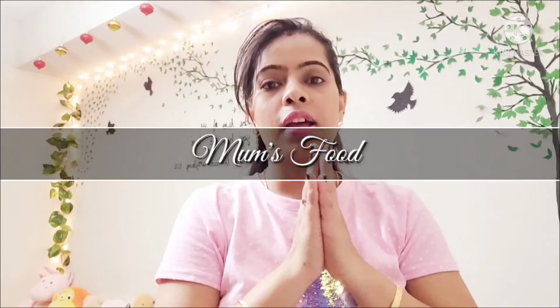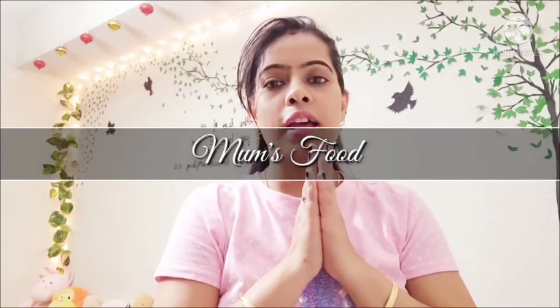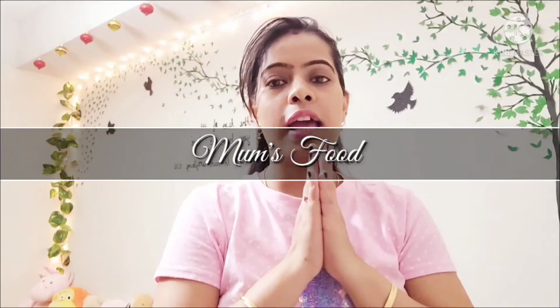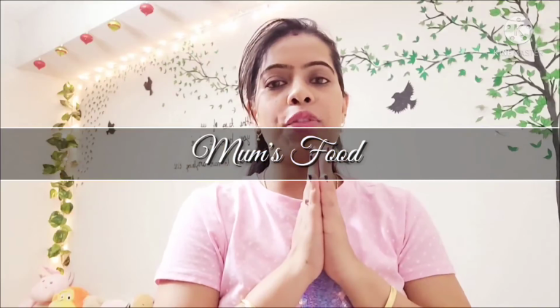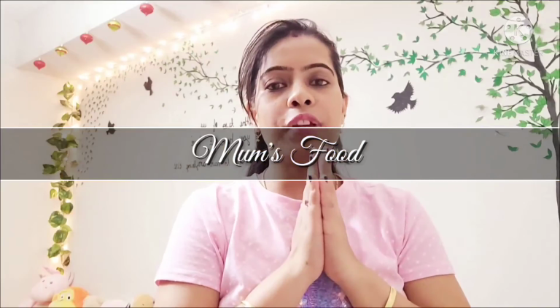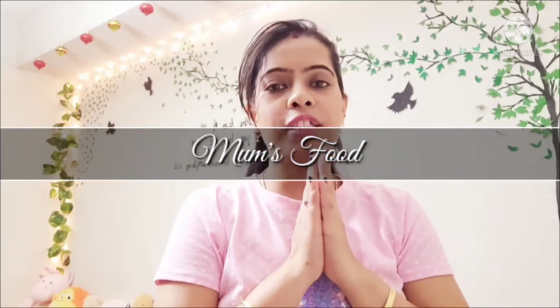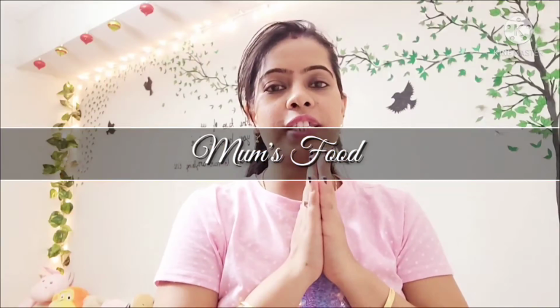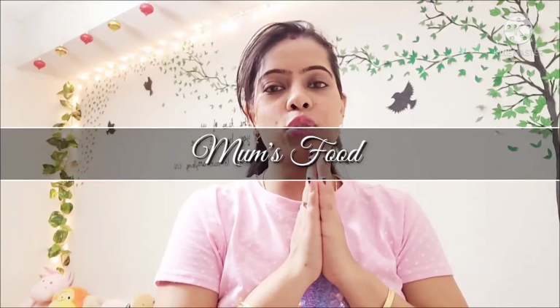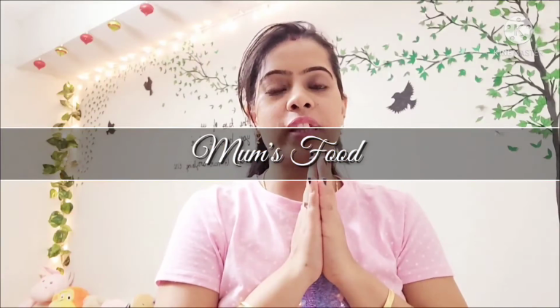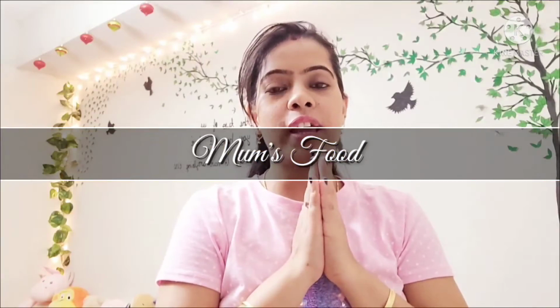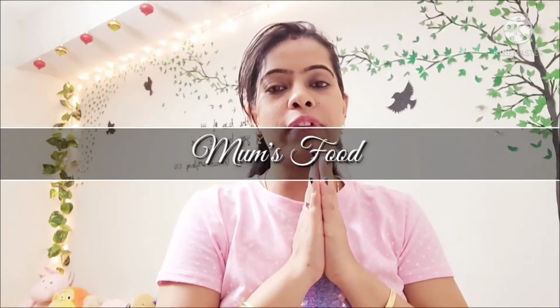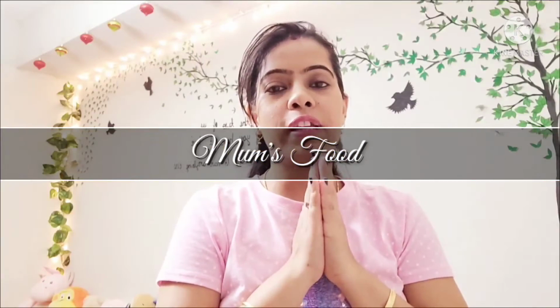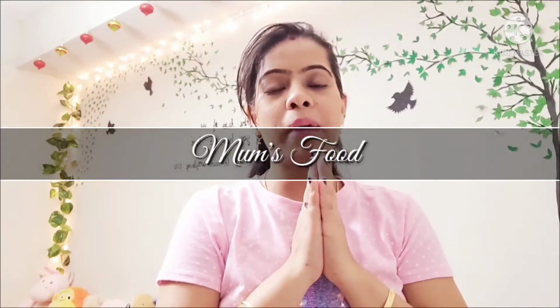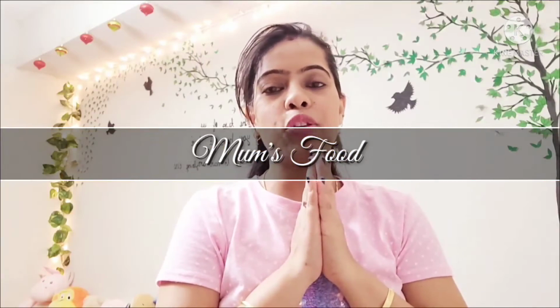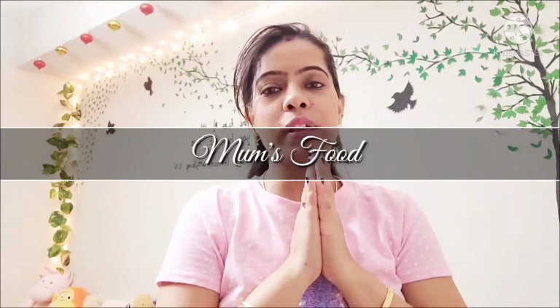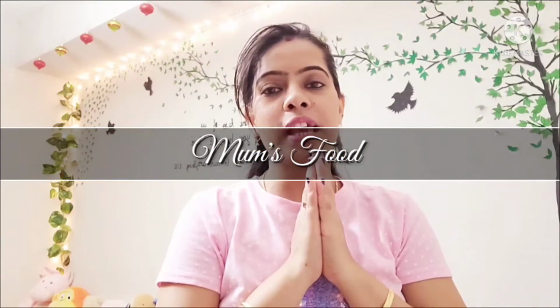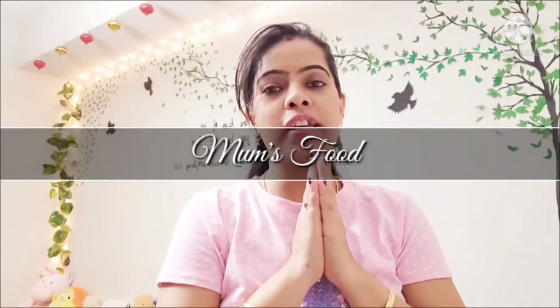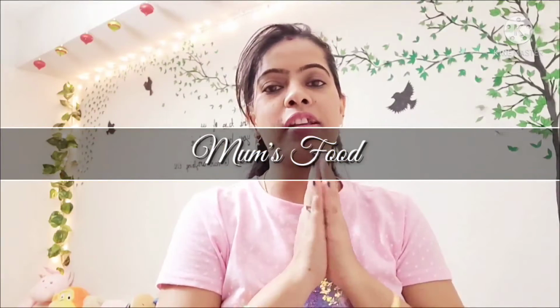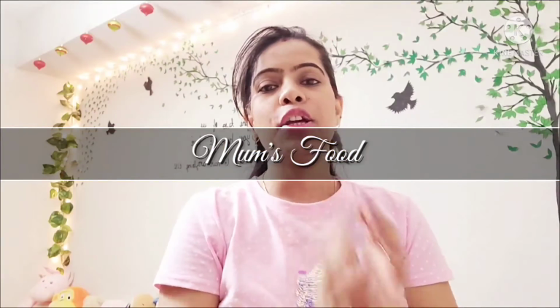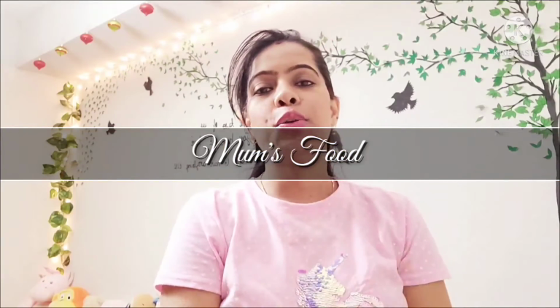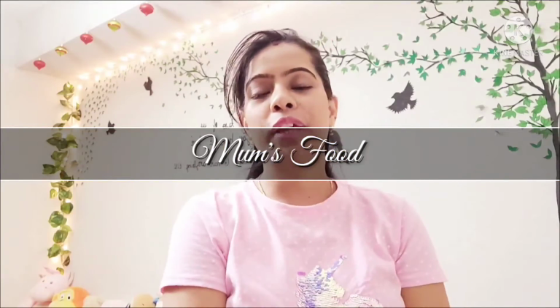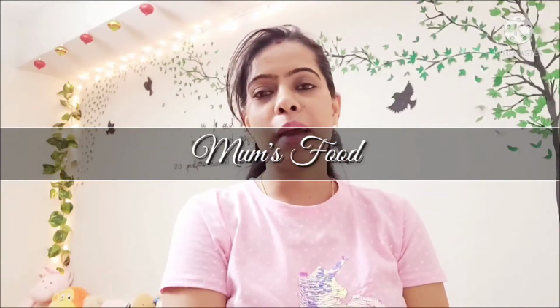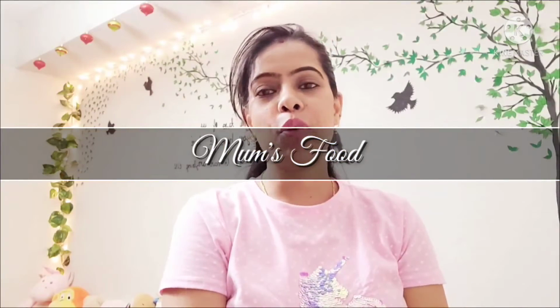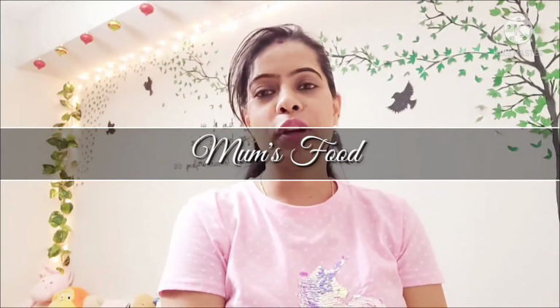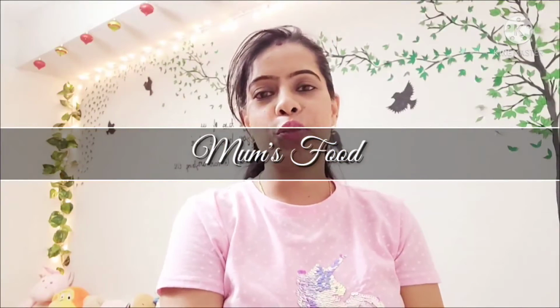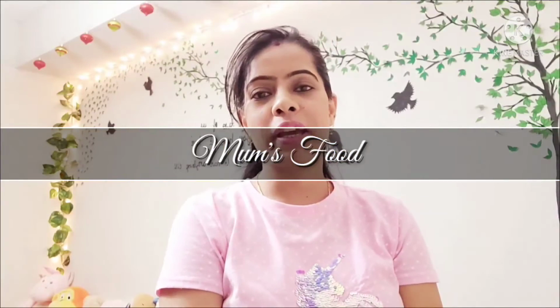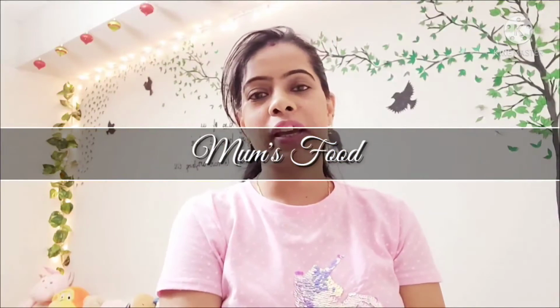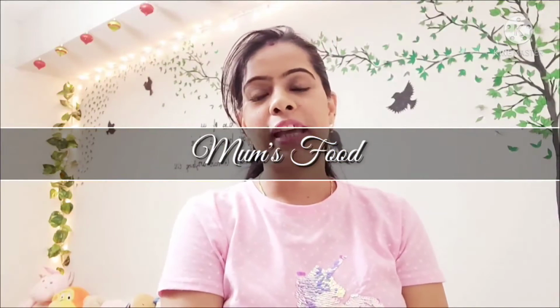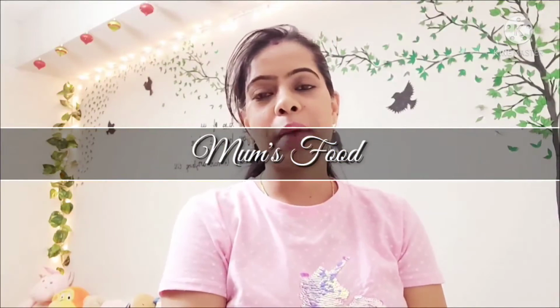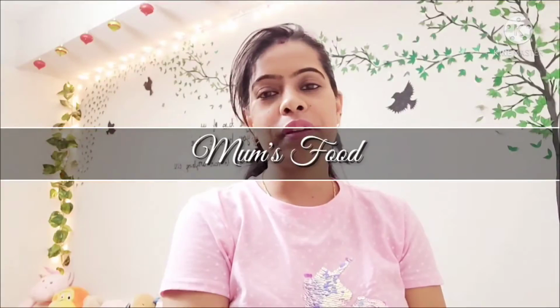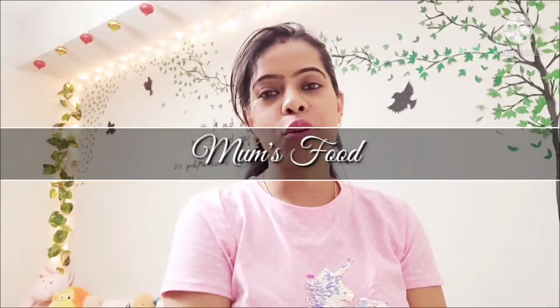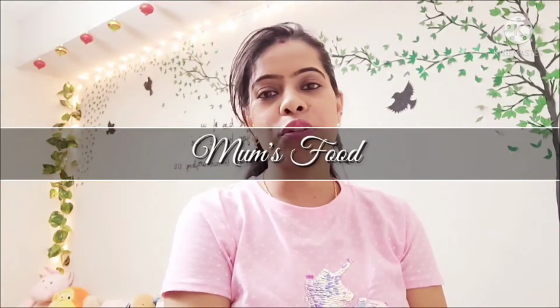Hello friends, this is Shweta and welcome back to my channel. Today I am going to make cabbage roasty.